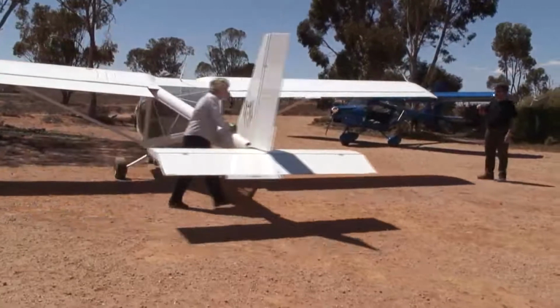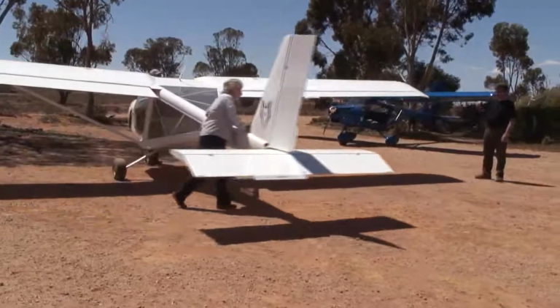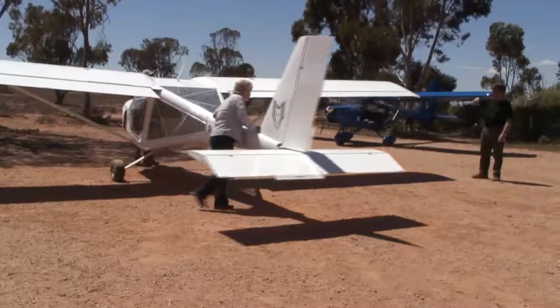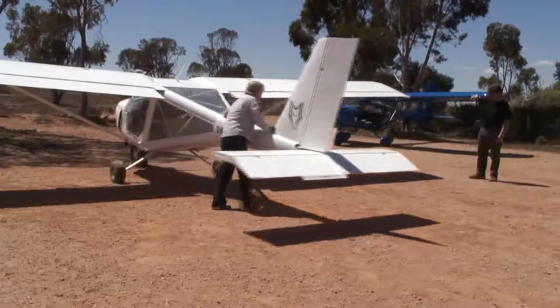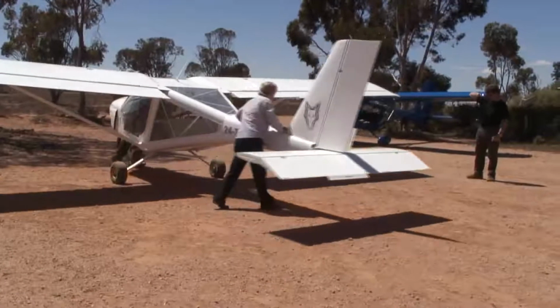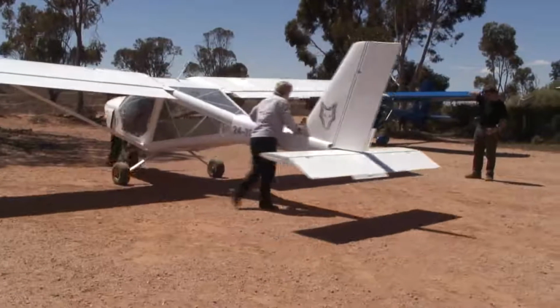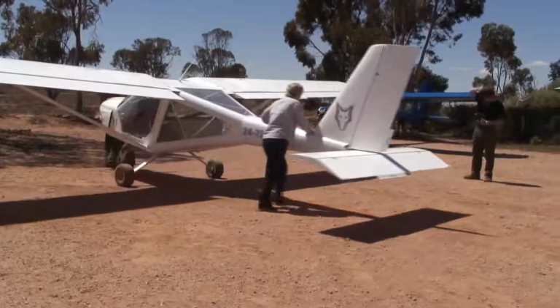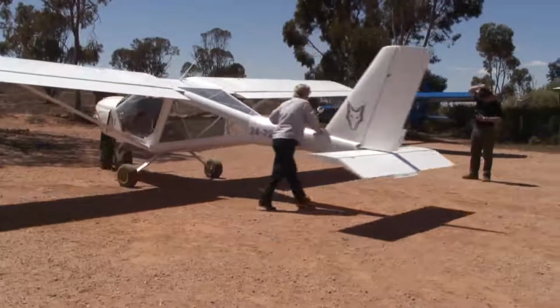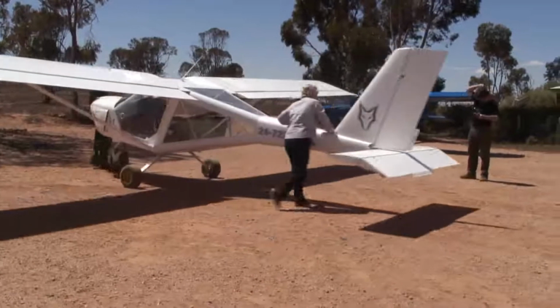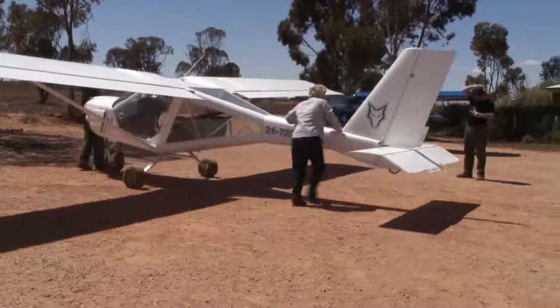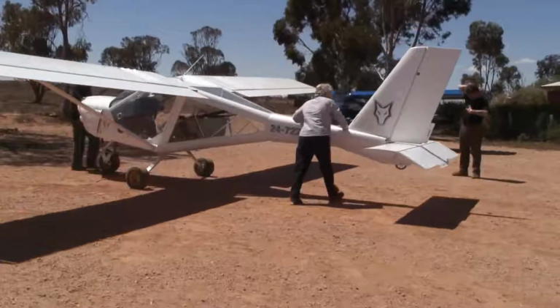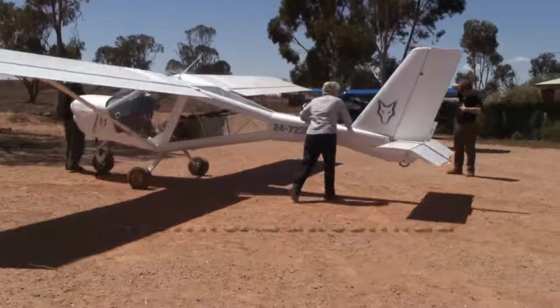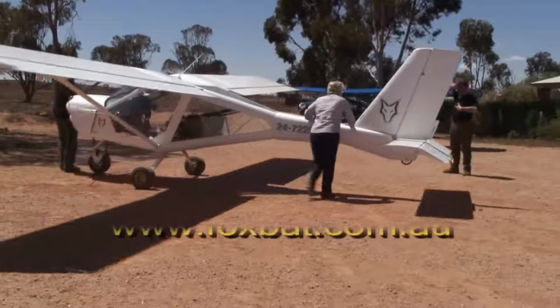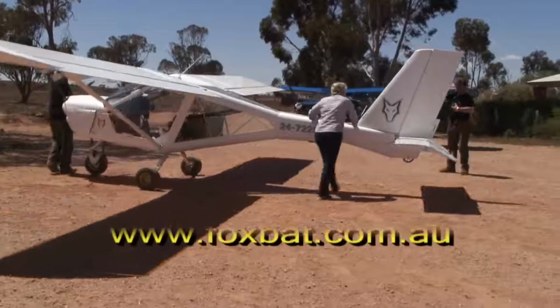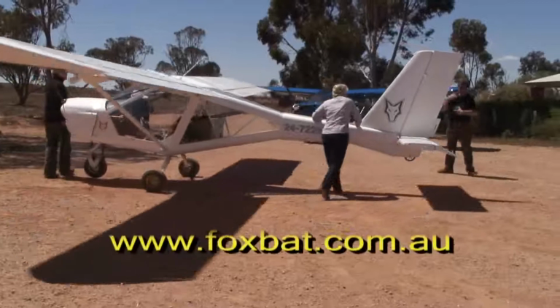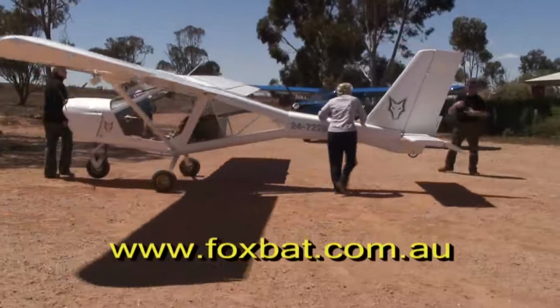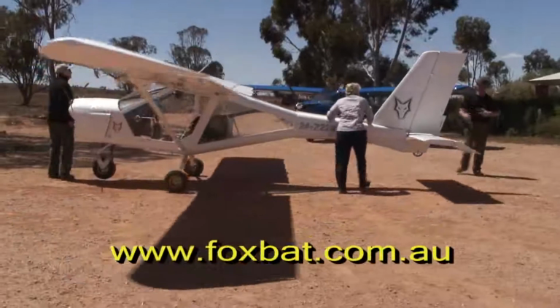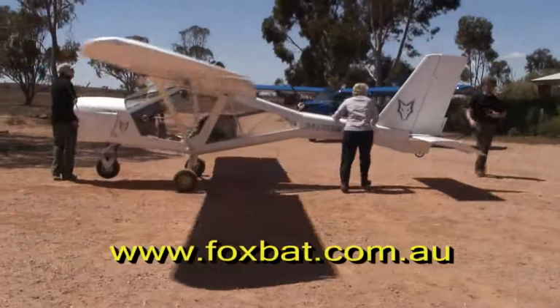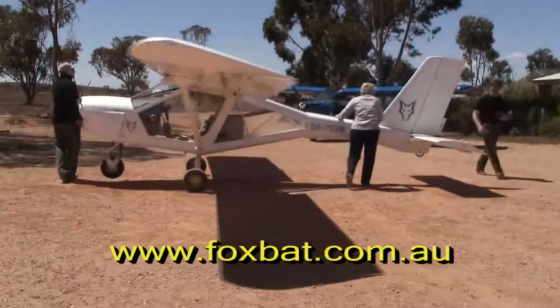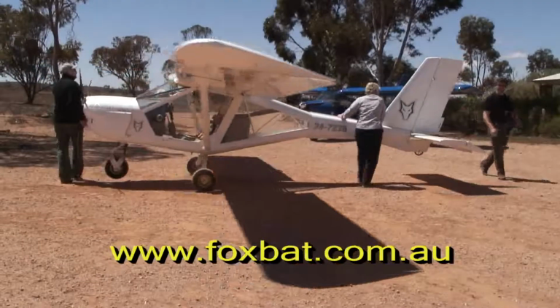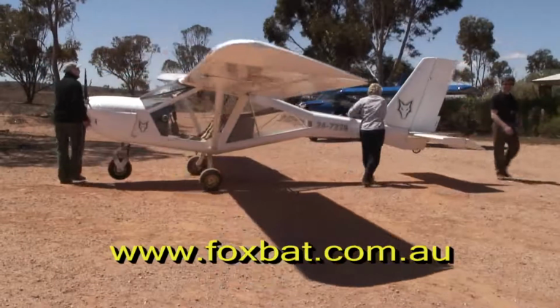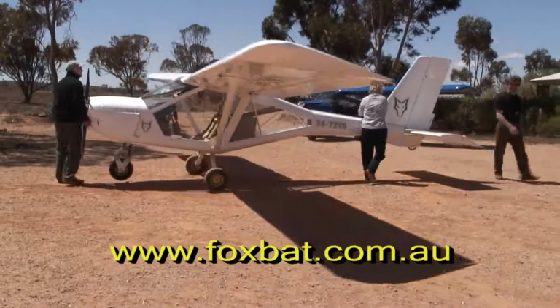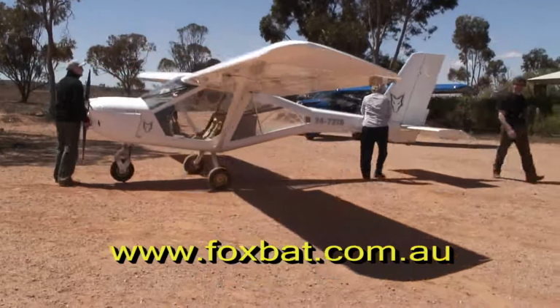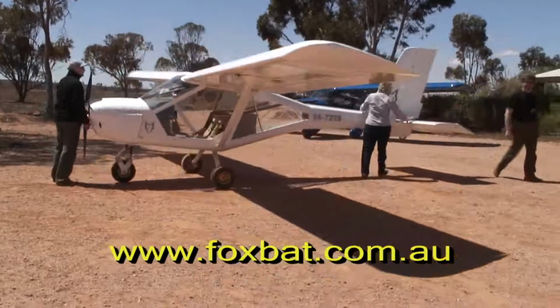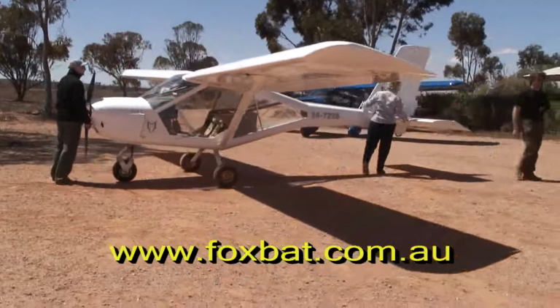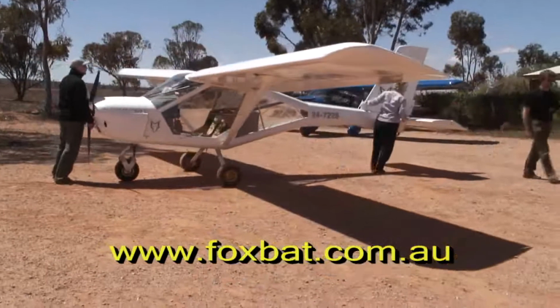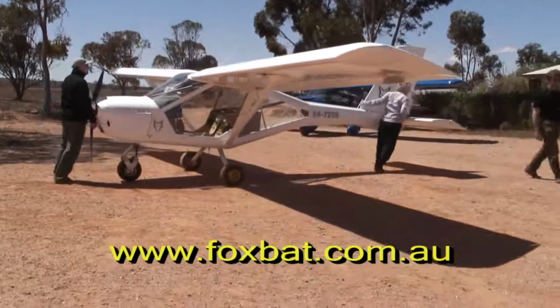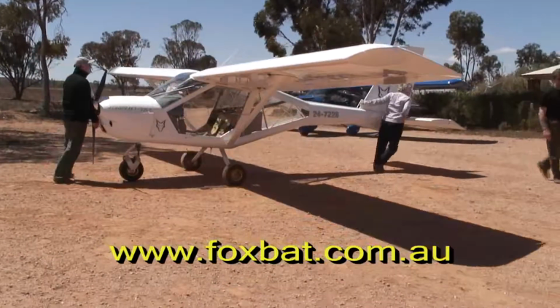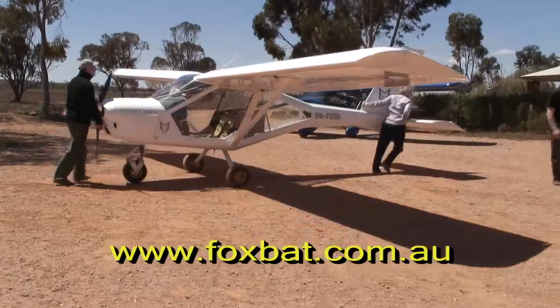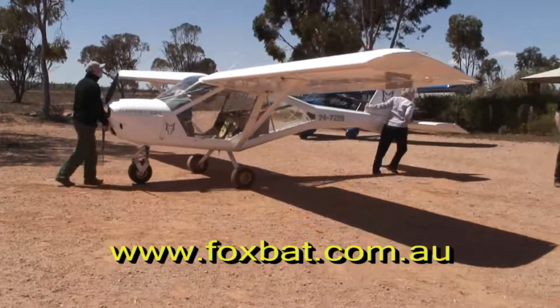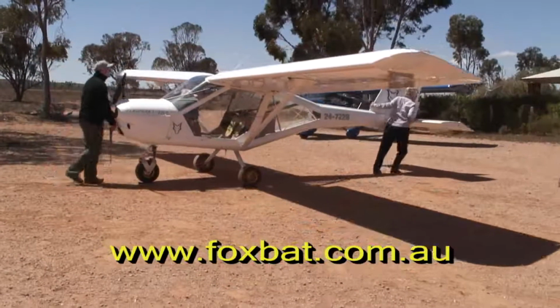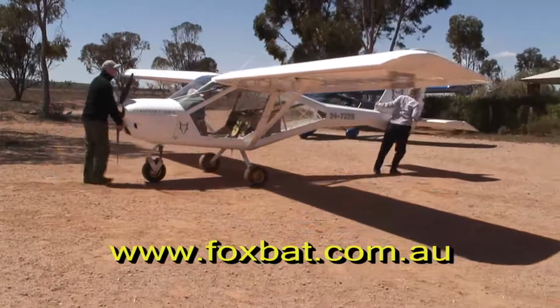Overall, I believe you'll have to look very long and hard to find an aircraft which is better suited to Australian conditions.